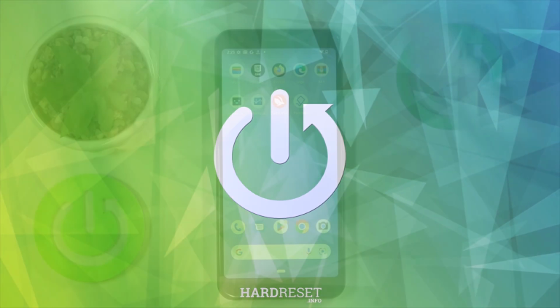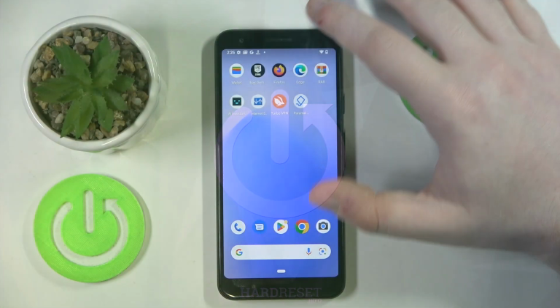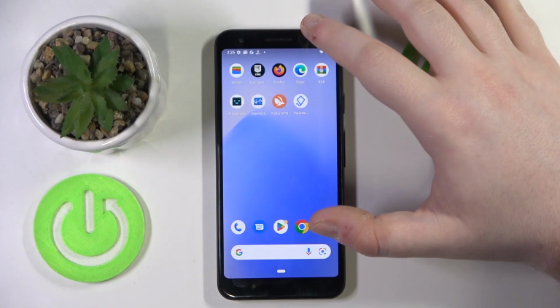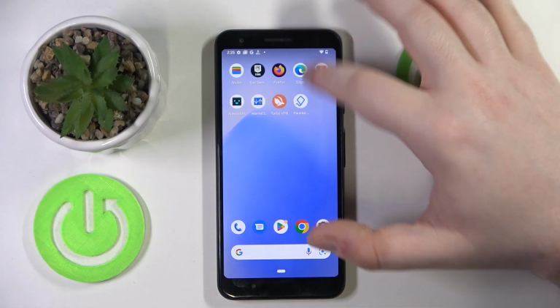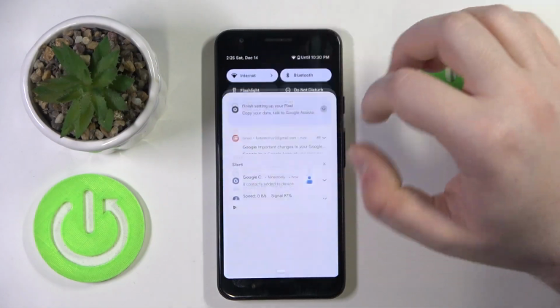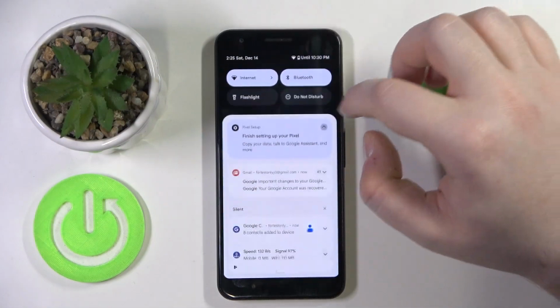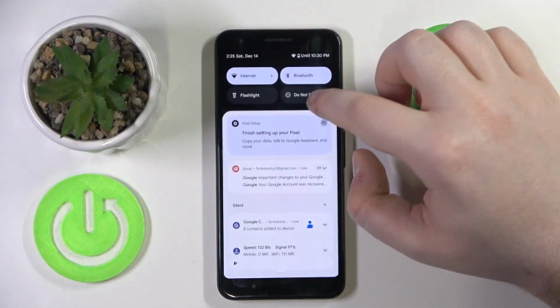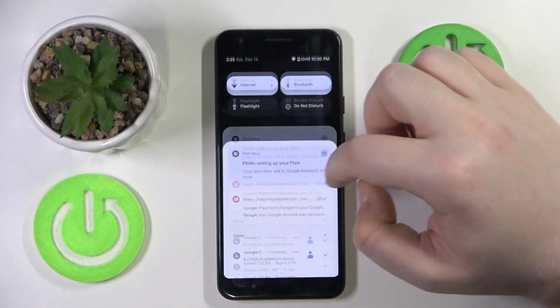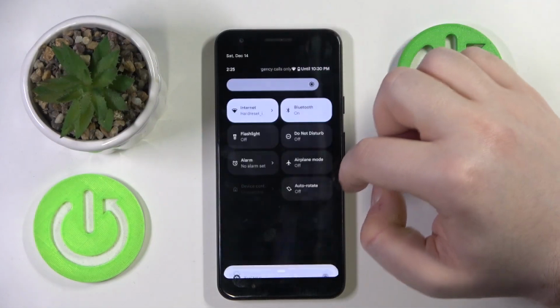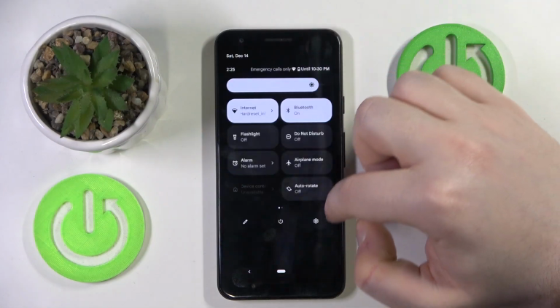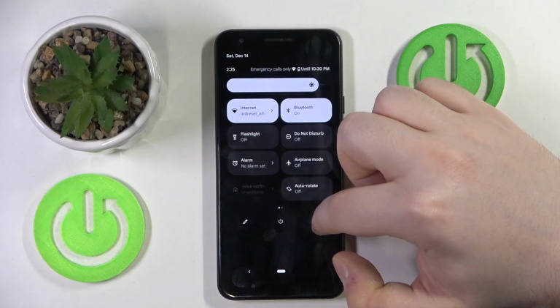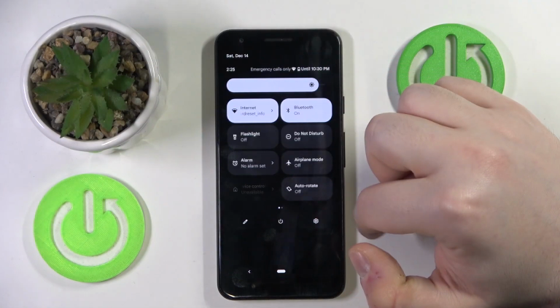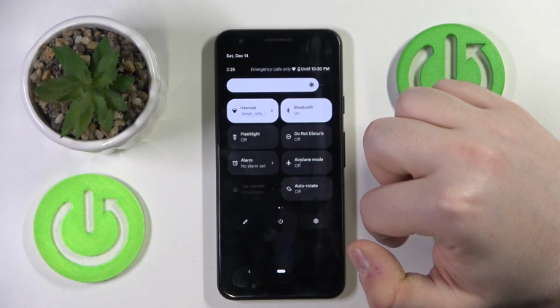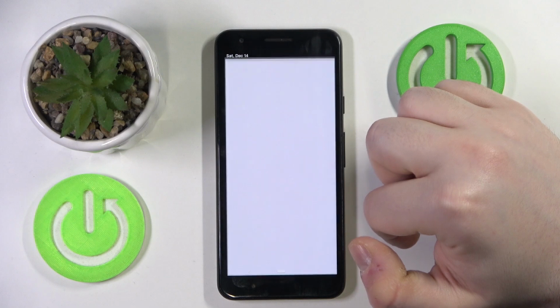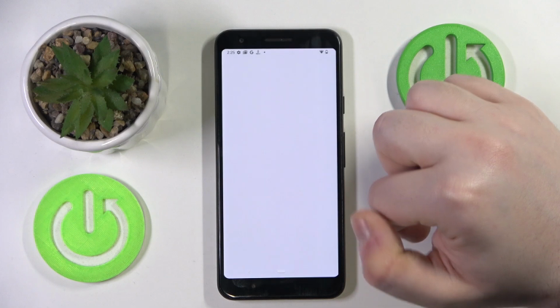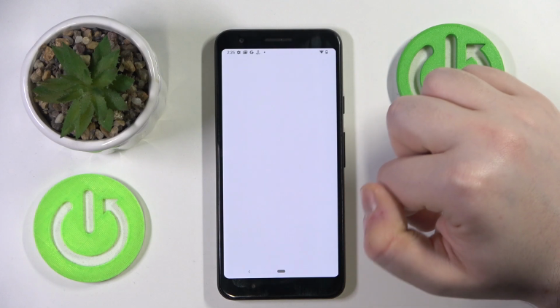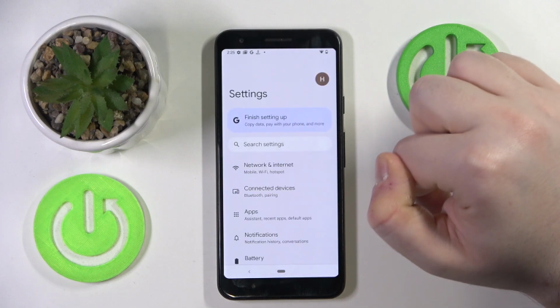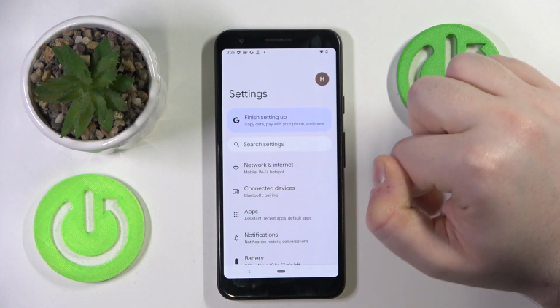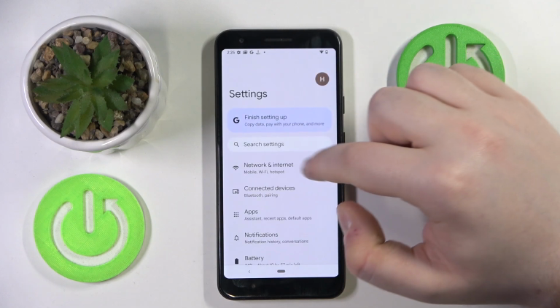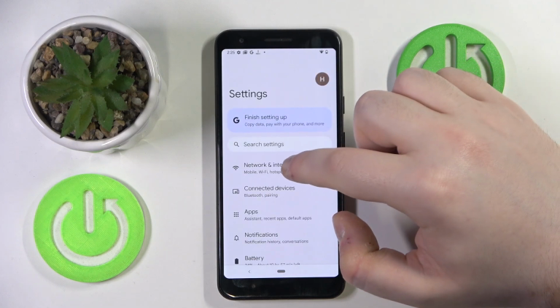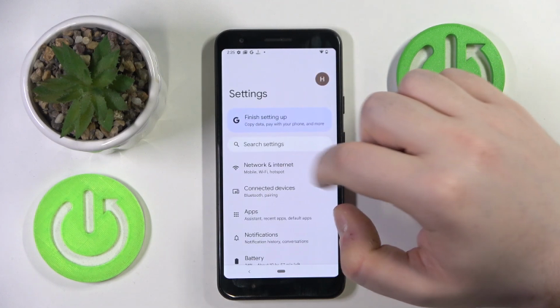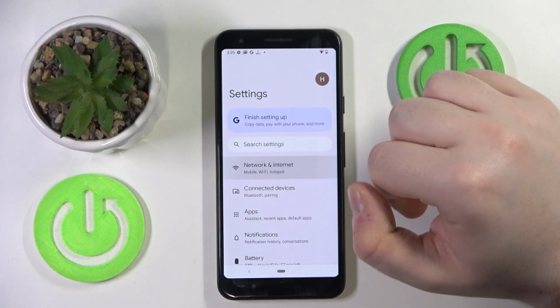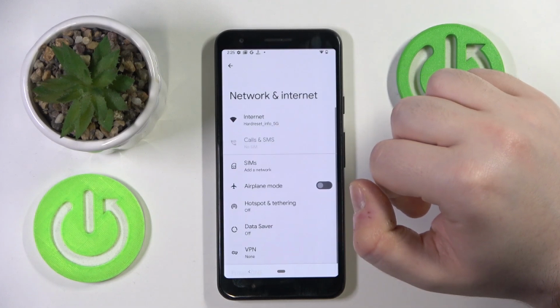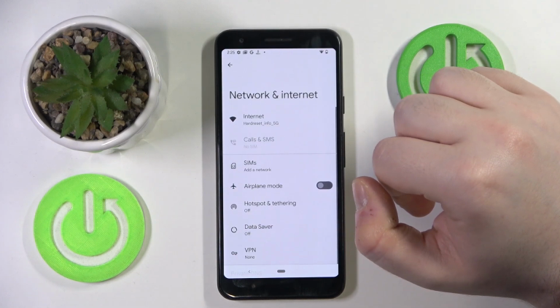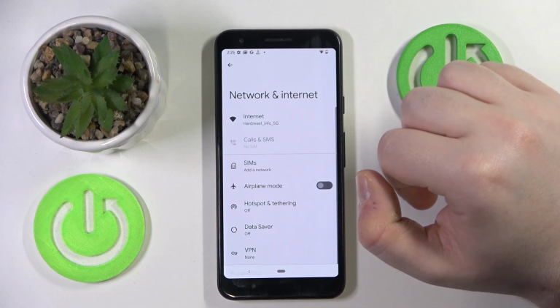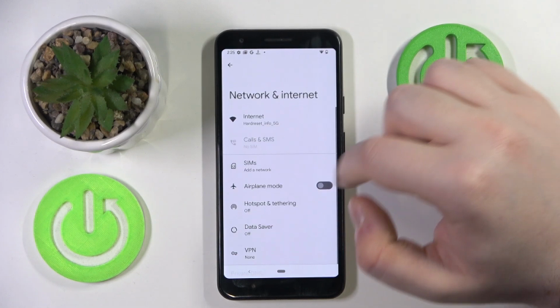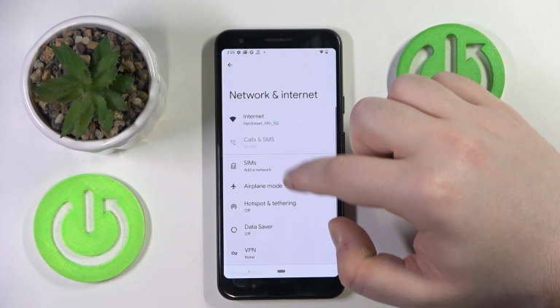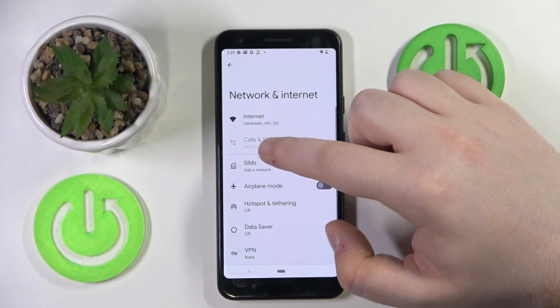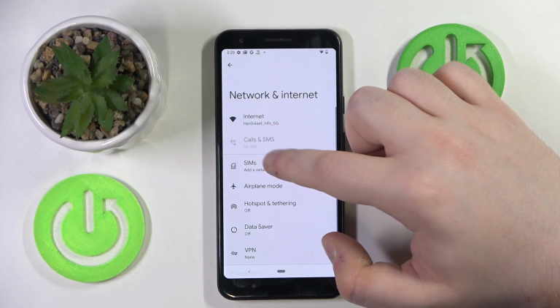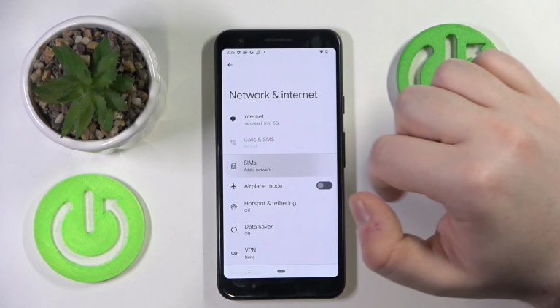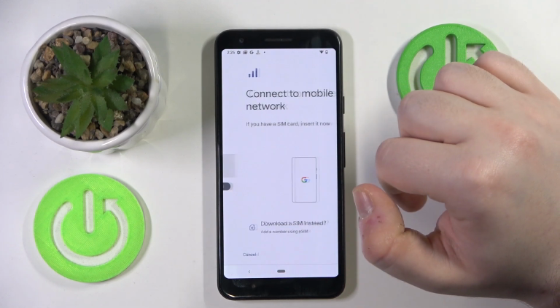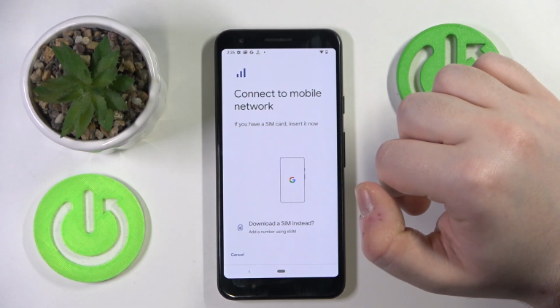You have to start by opening your Settings application, then click on Network and Internet, and now click on SIMs.